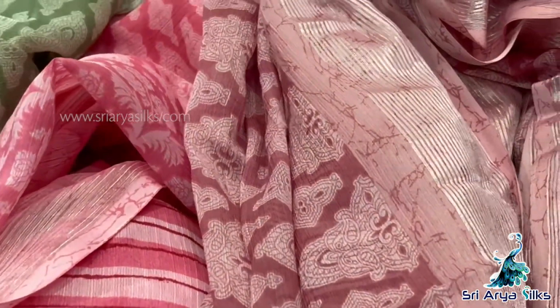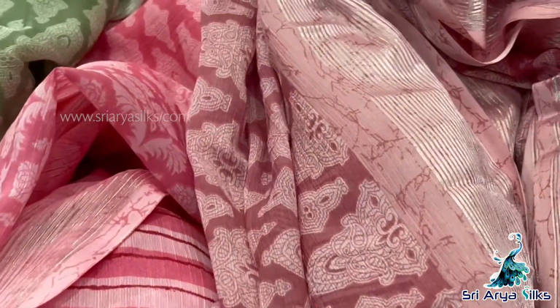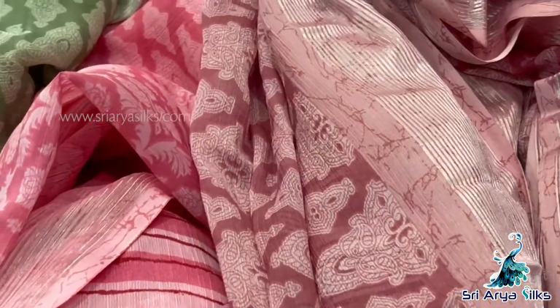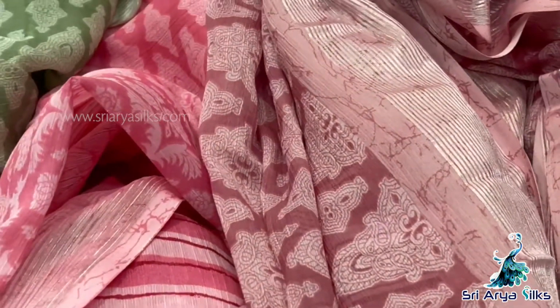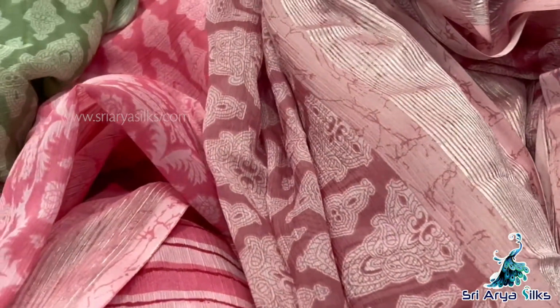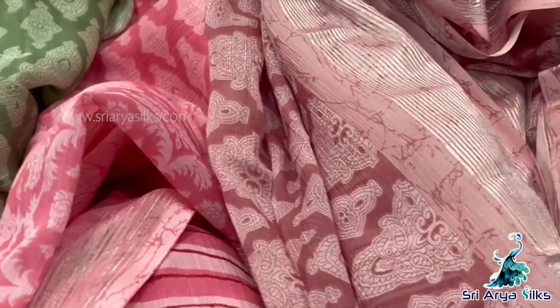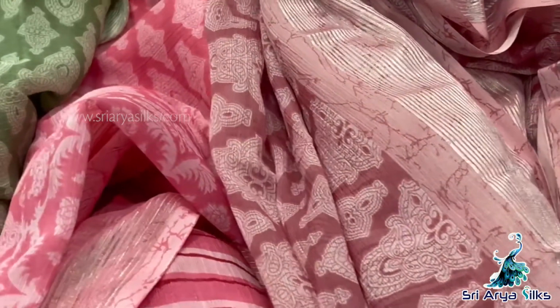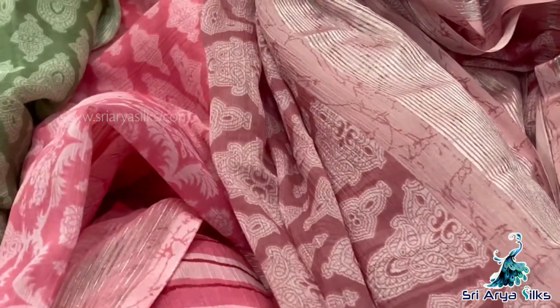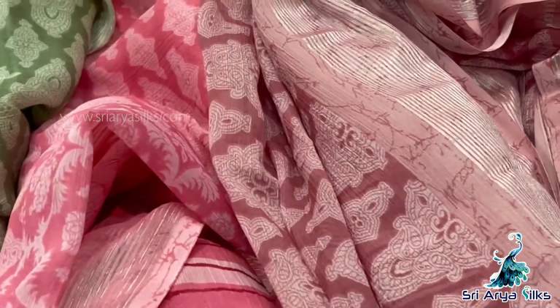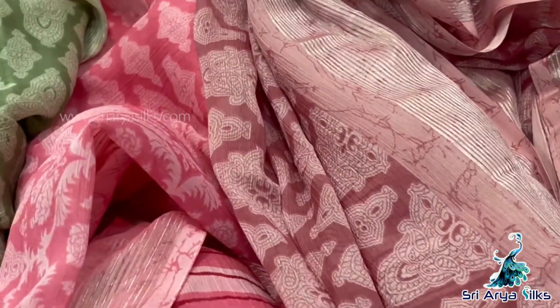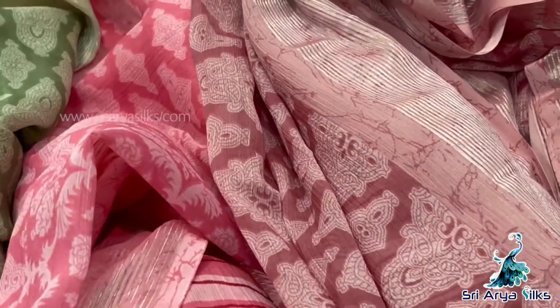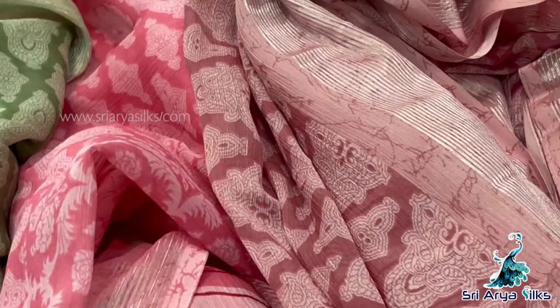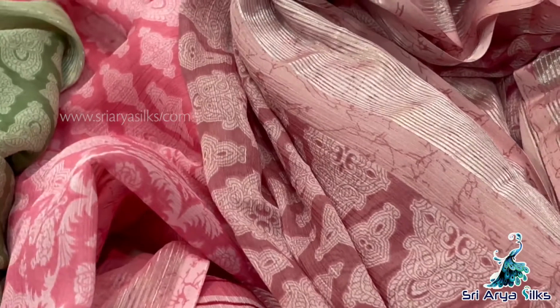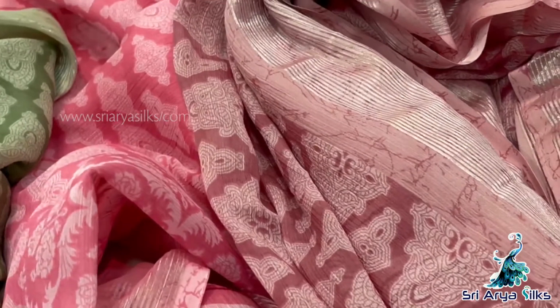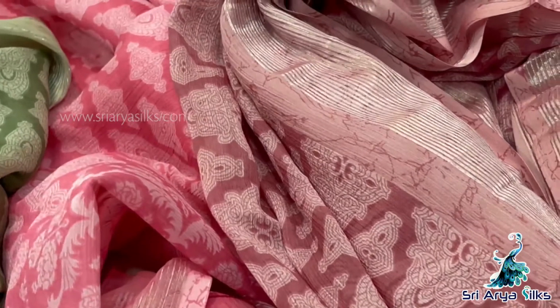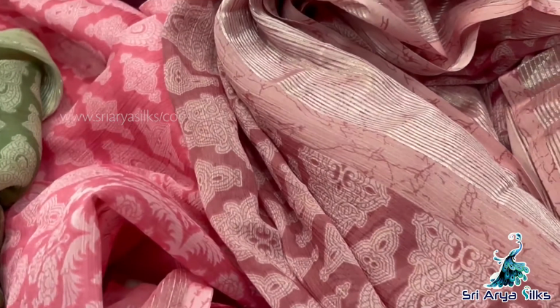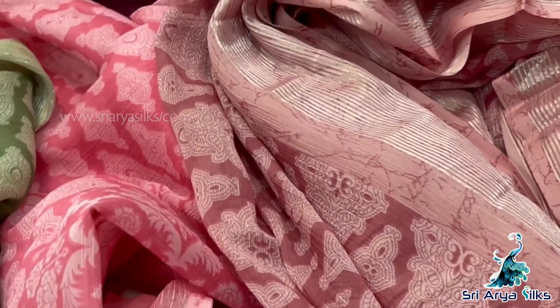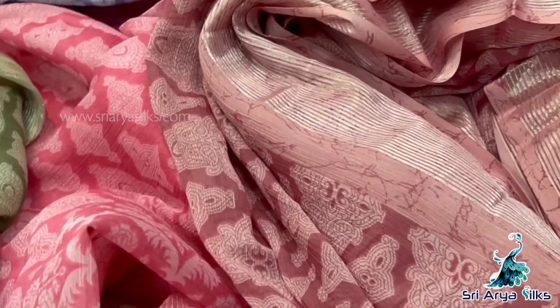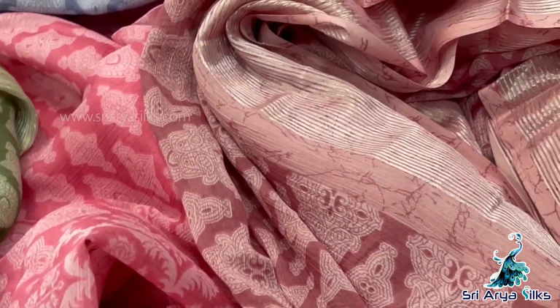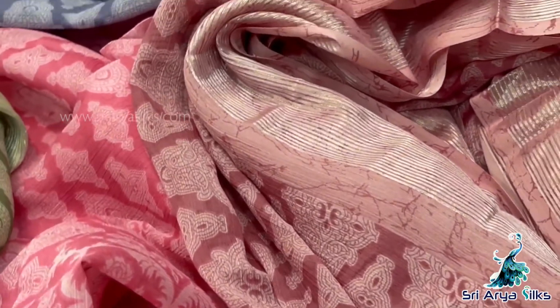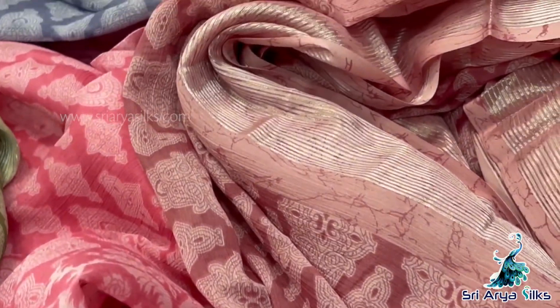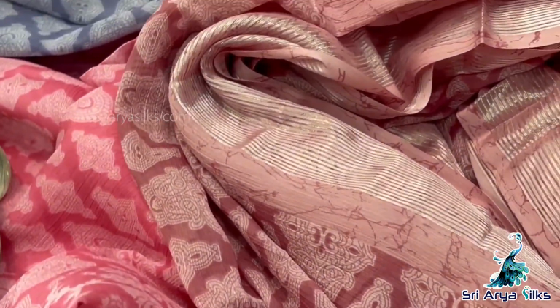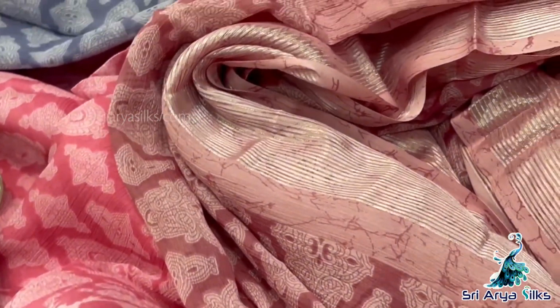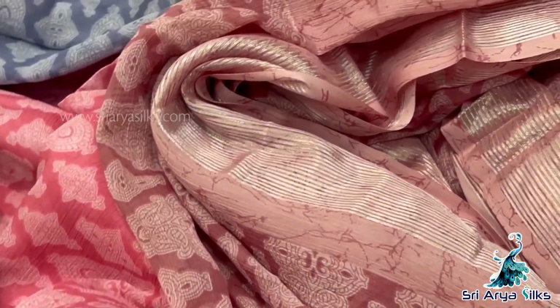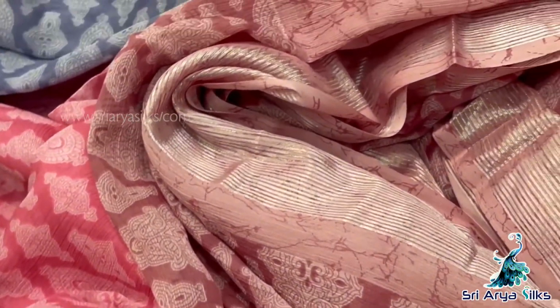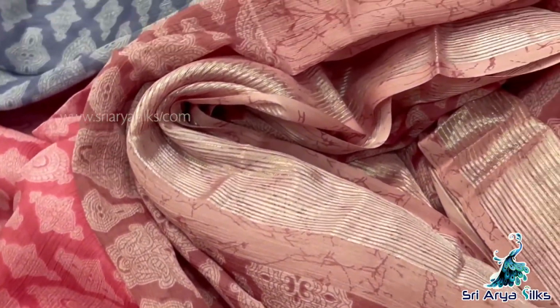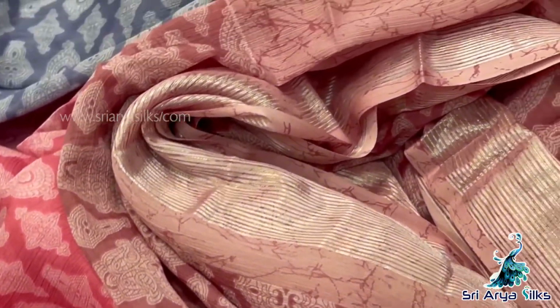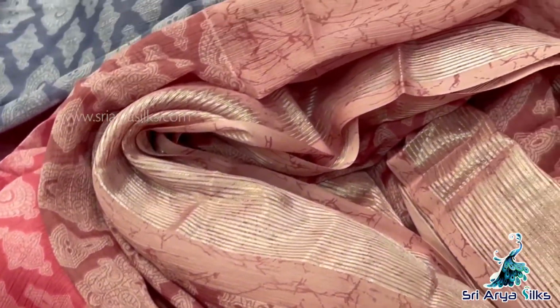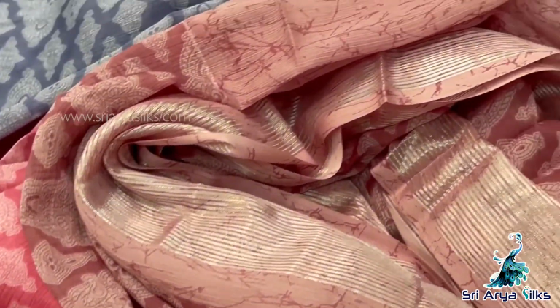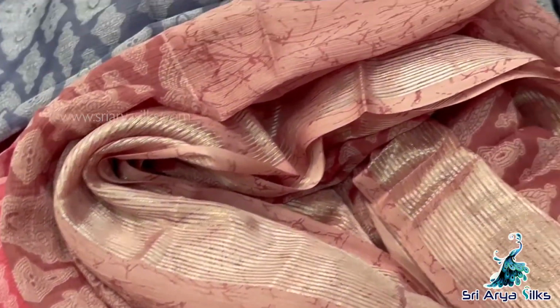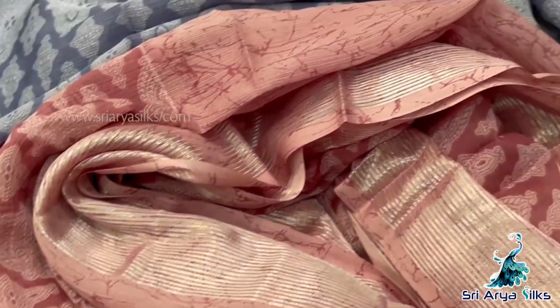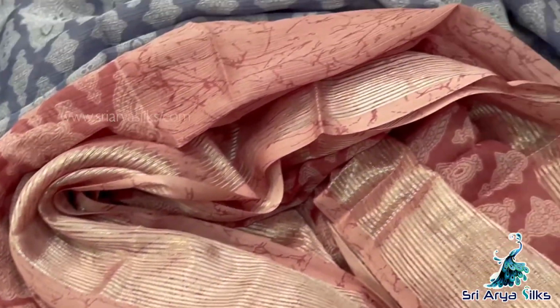If you want to purchase these saris, you can take a screenshot and WhatsApp. If you don't want to purchase that way, on our website you can purchase these saris.